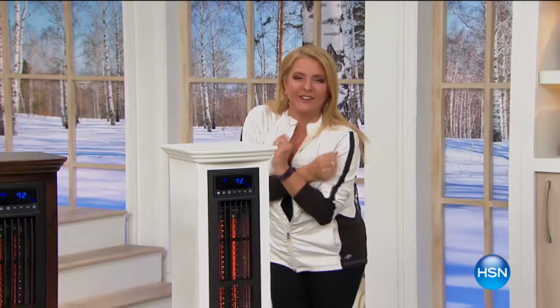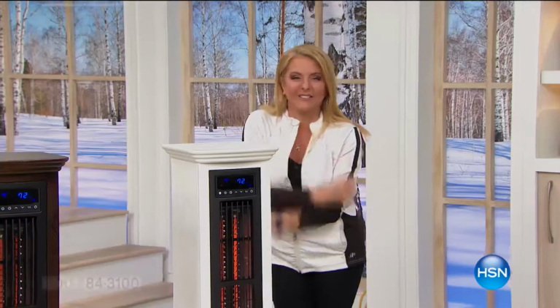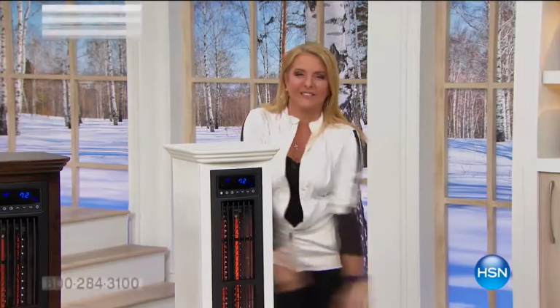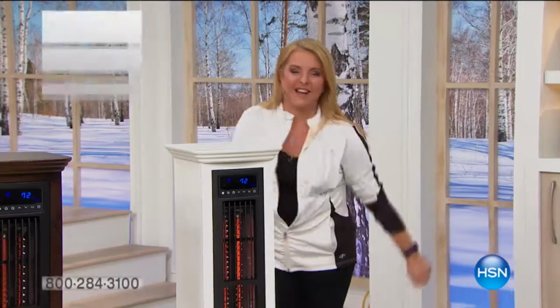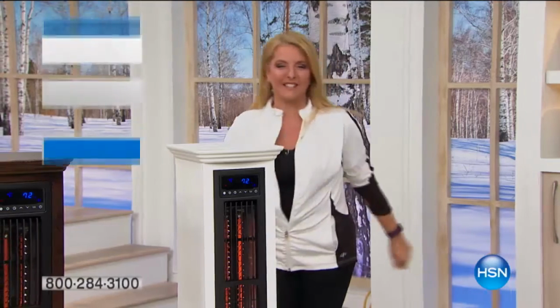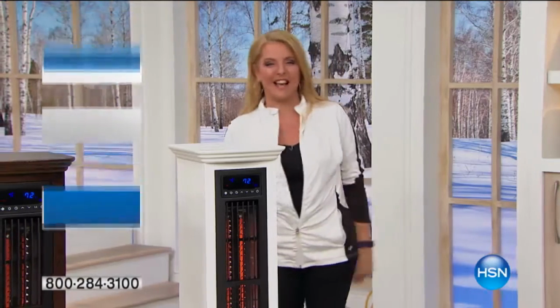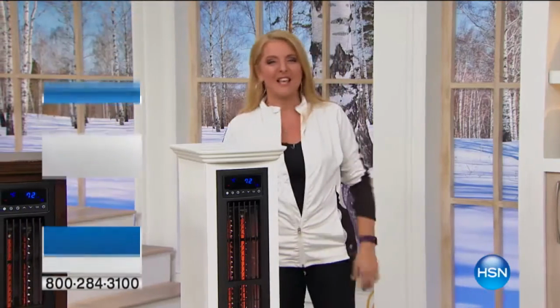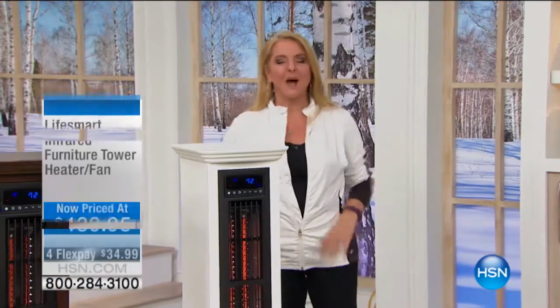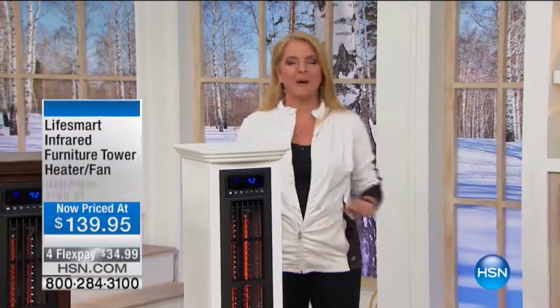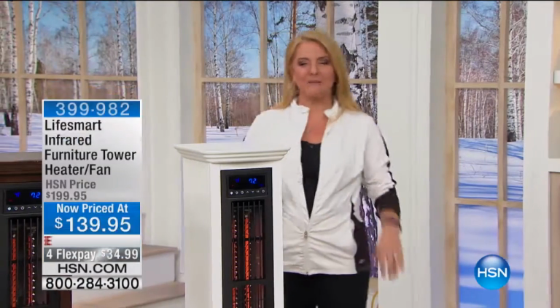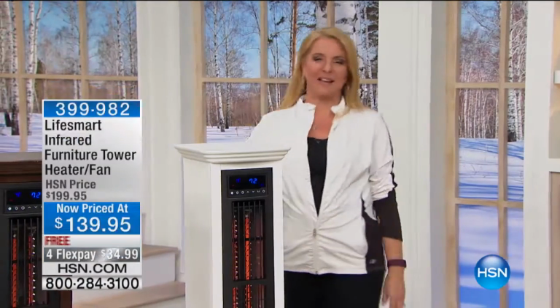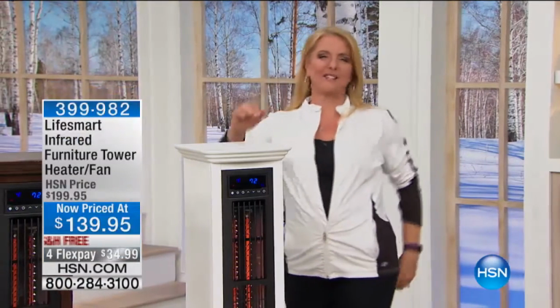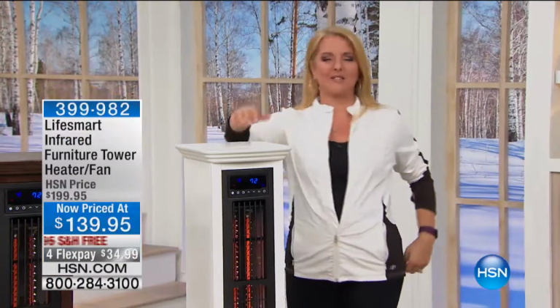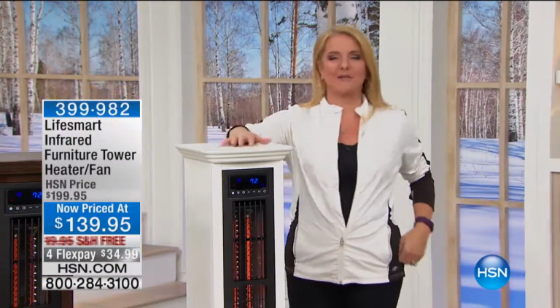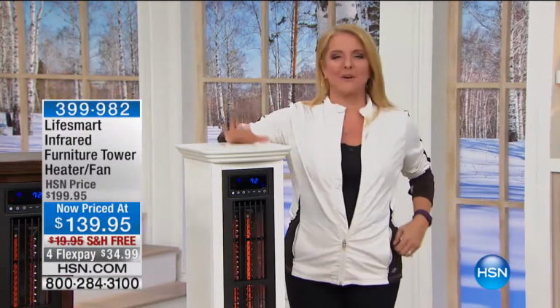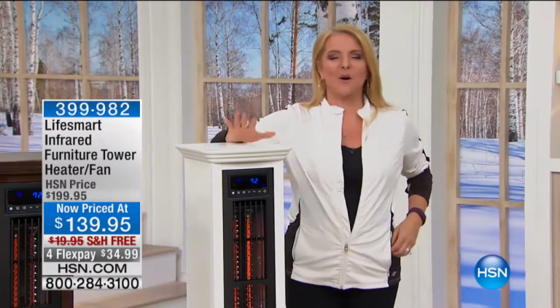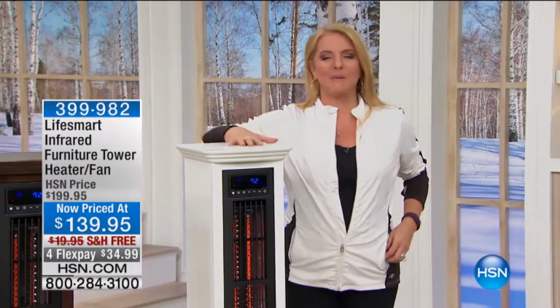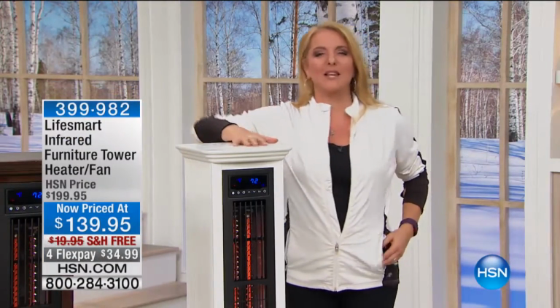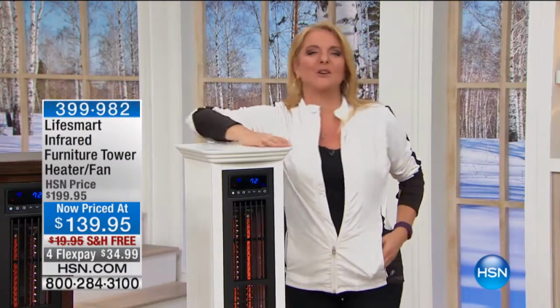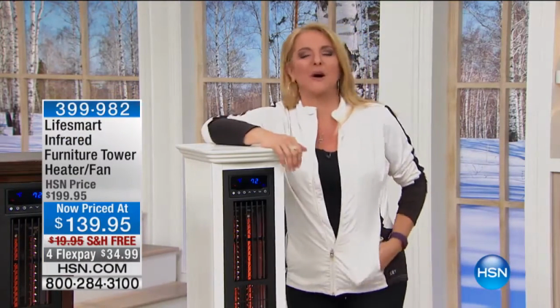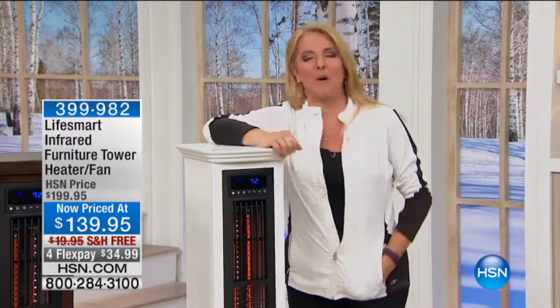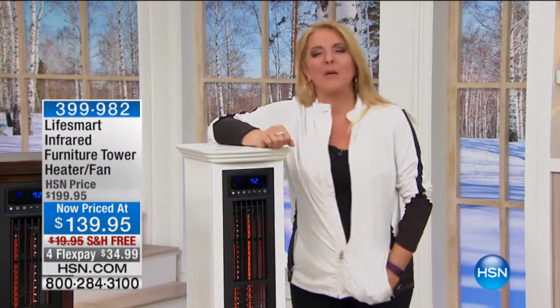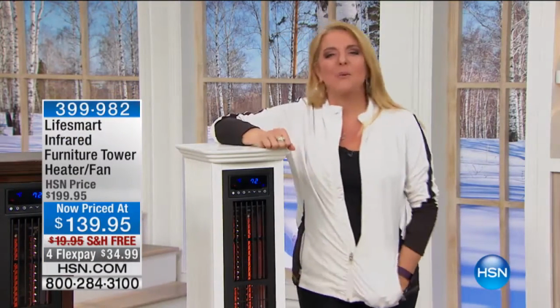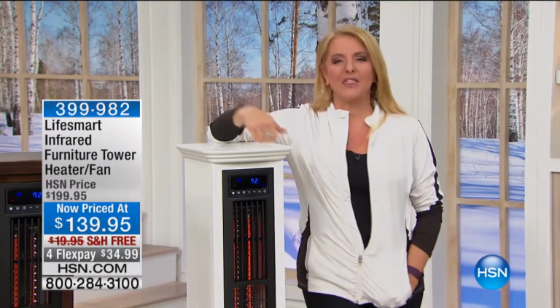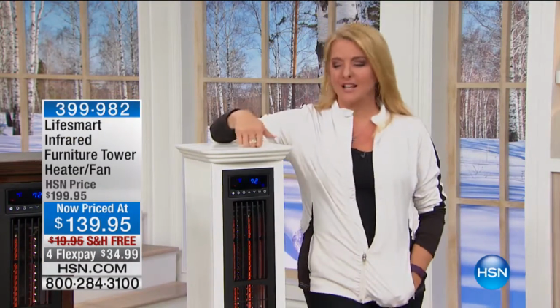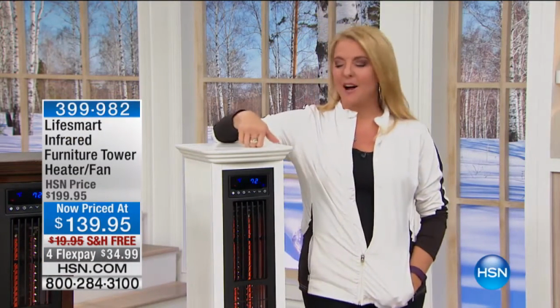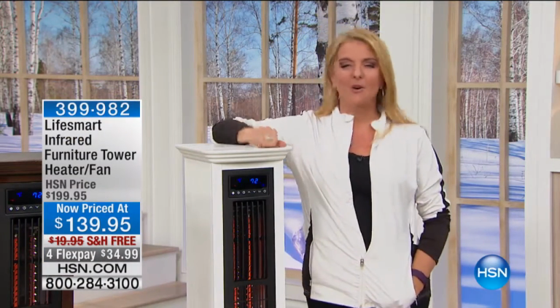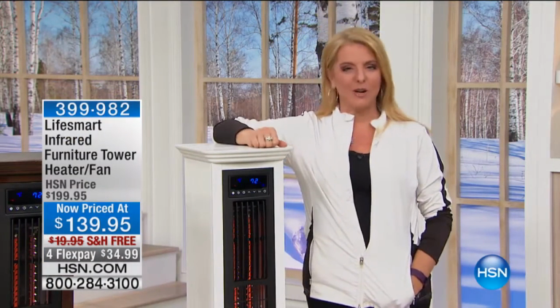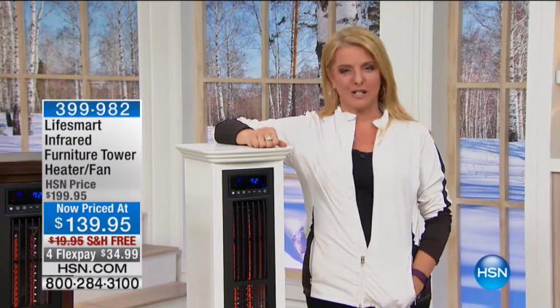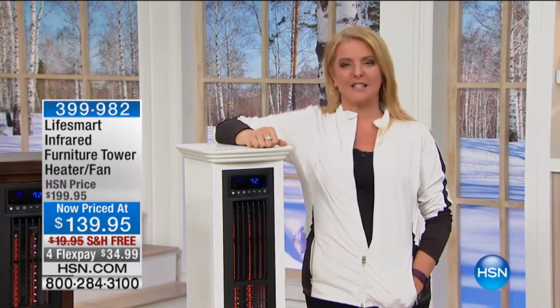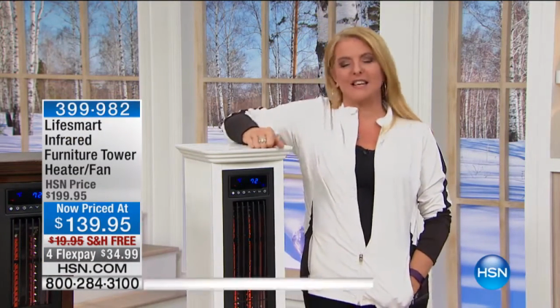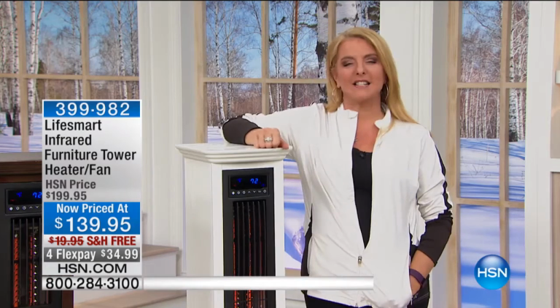Cold, cold outside, and we're going to make it toasty warm in your home with this. How gorgeous is this?